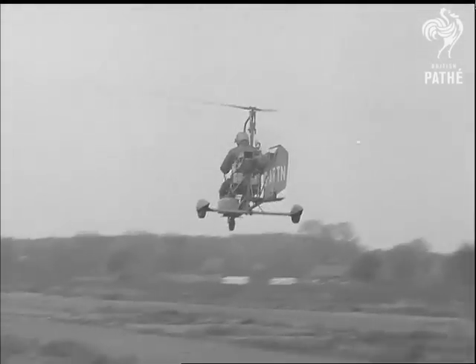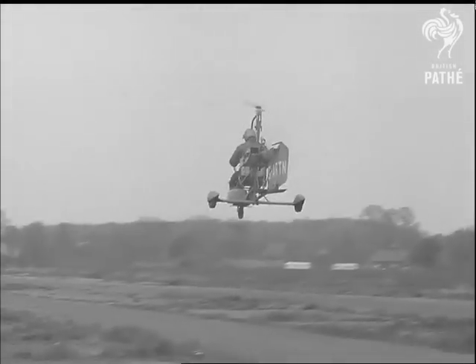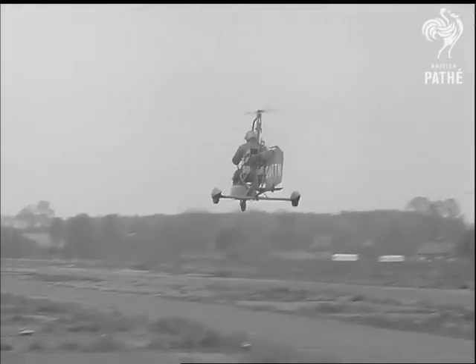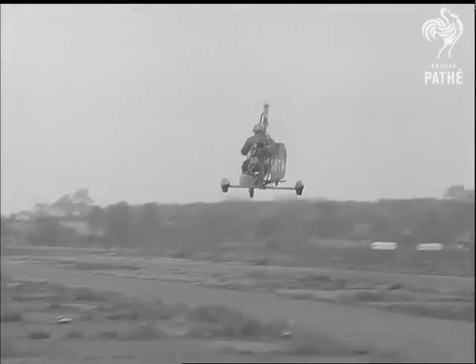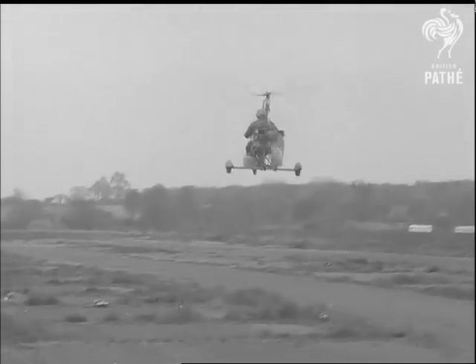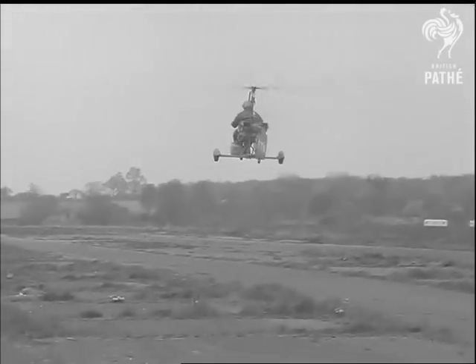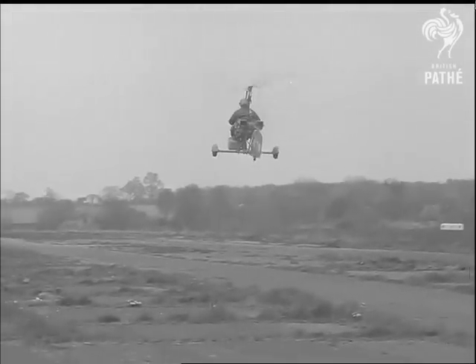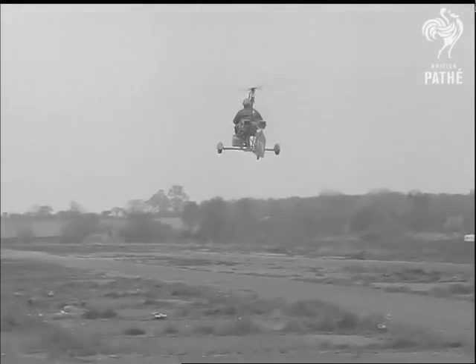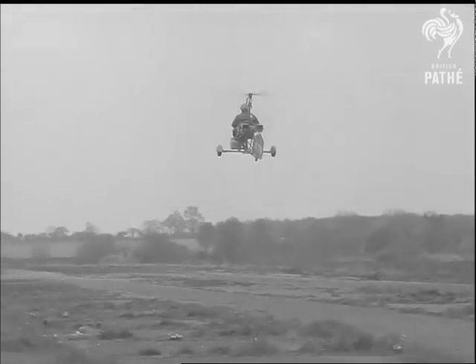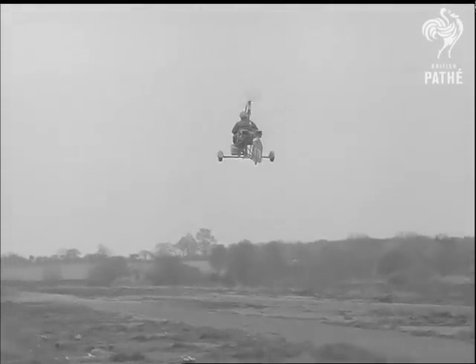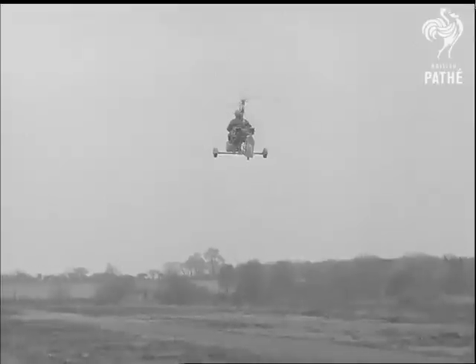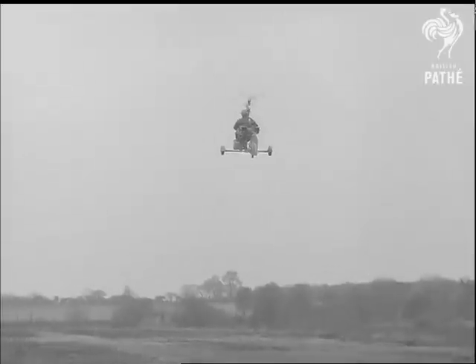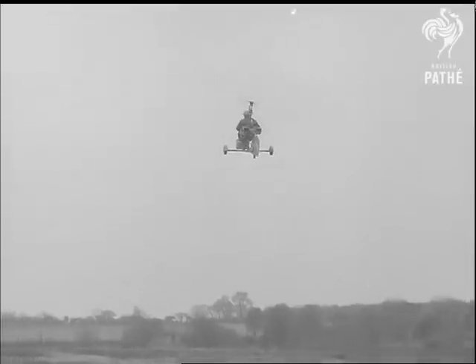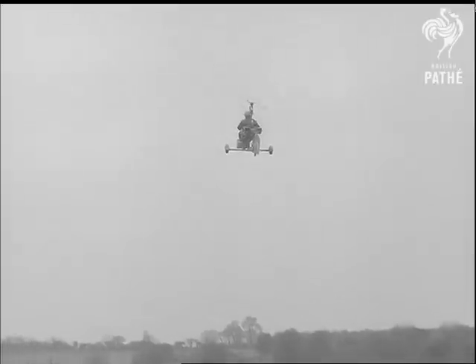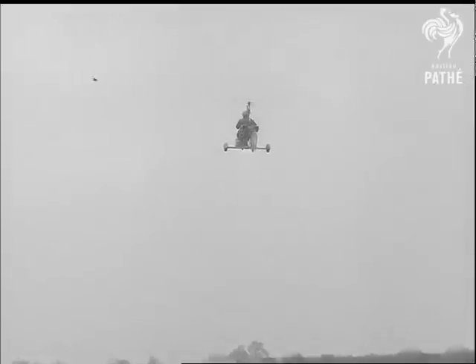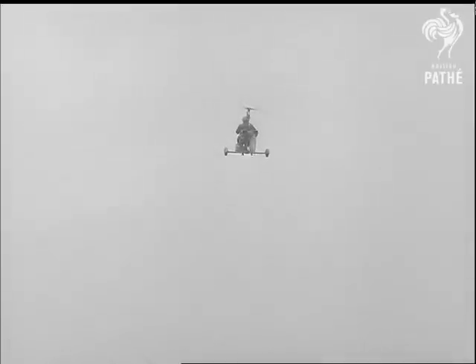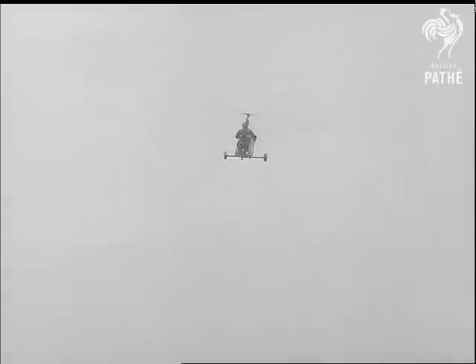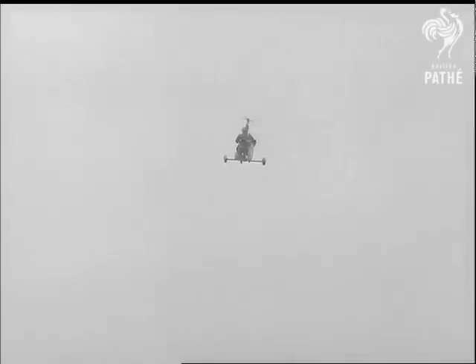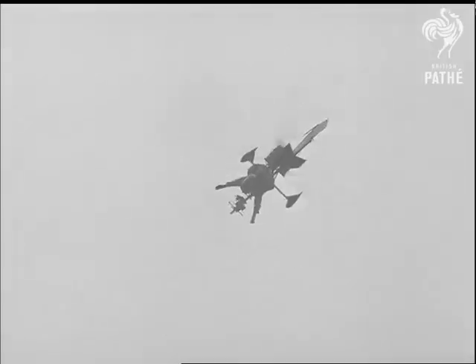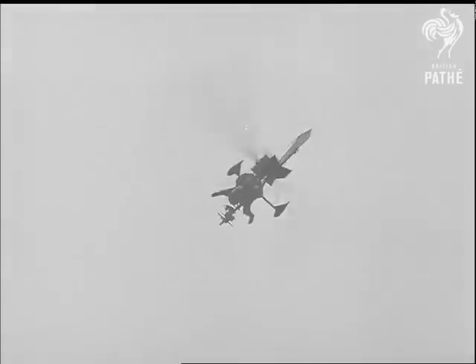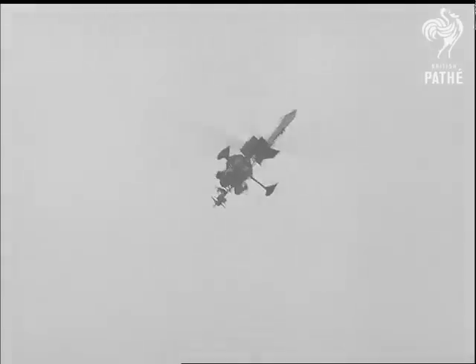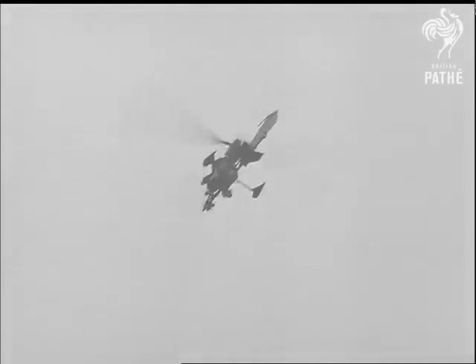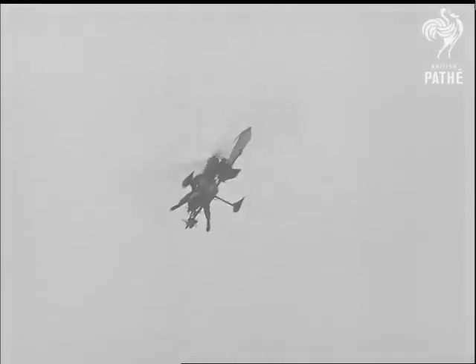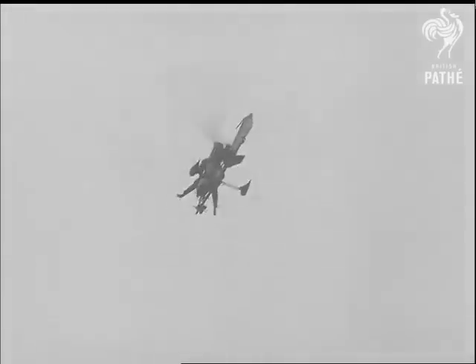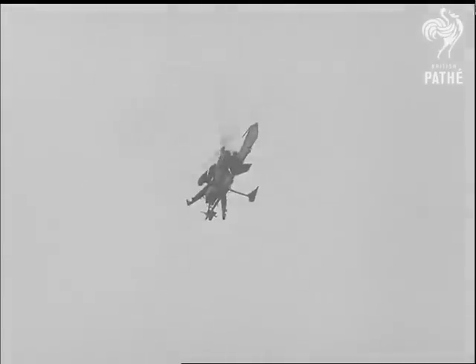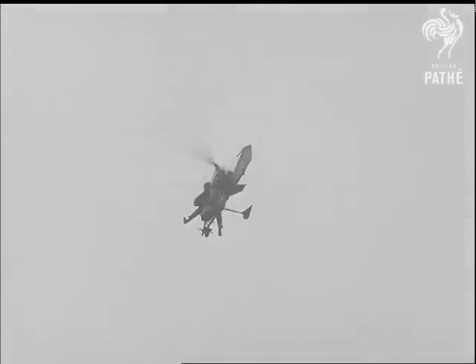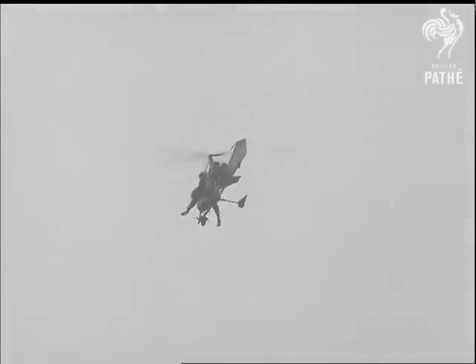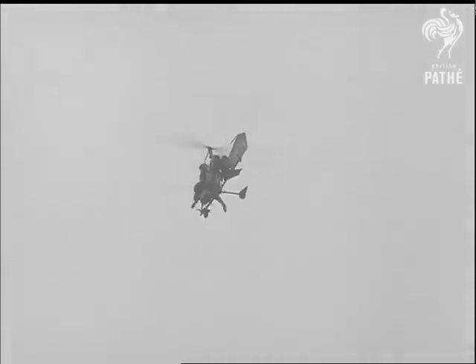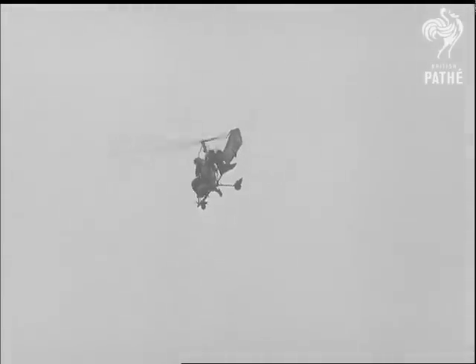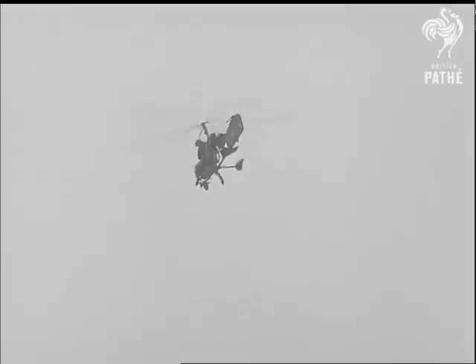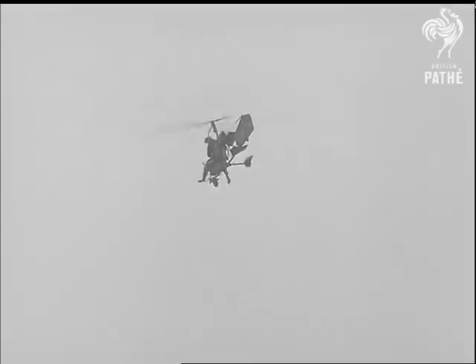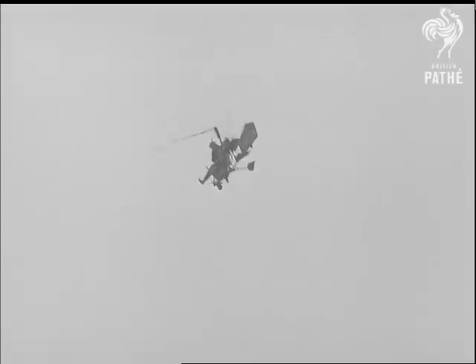Anyone who wants to go in for this hobby can build a copter from a kit of parts, the cheapest way to enjoy flying.